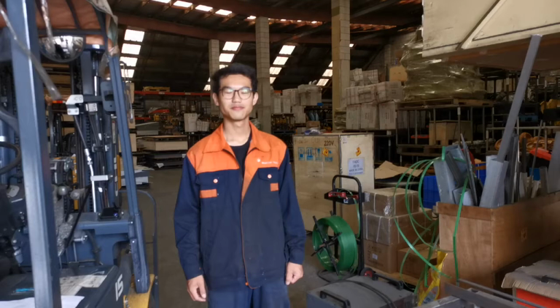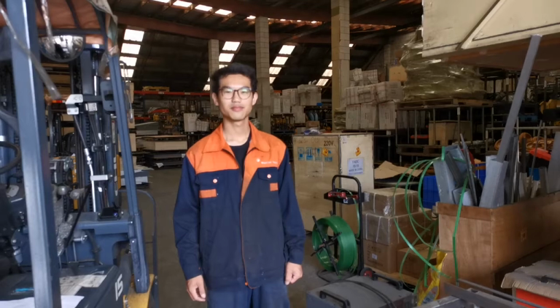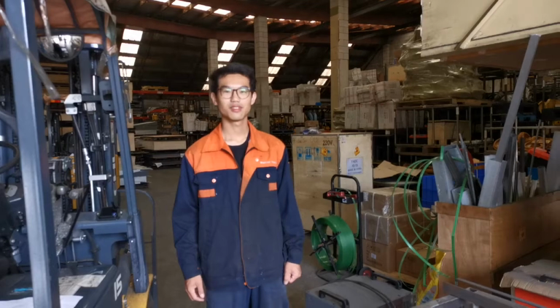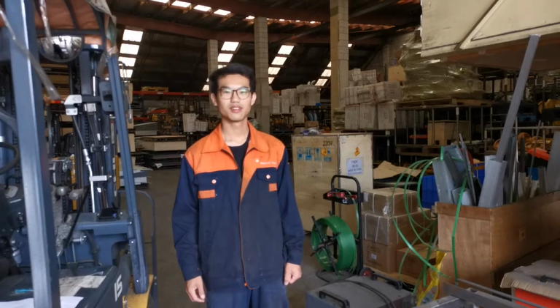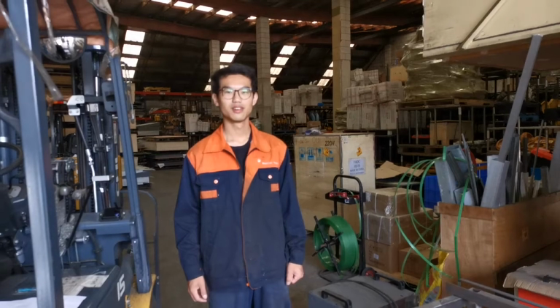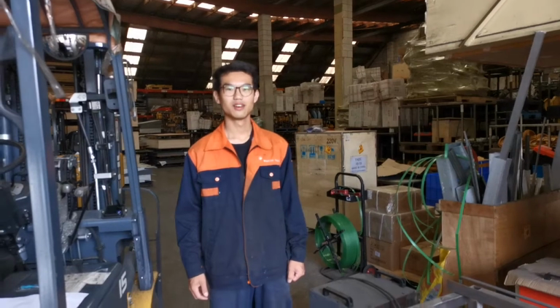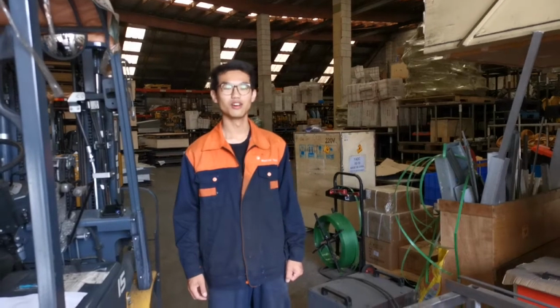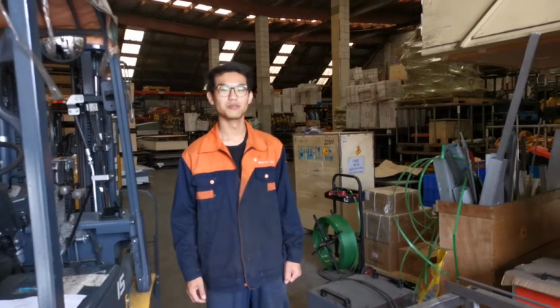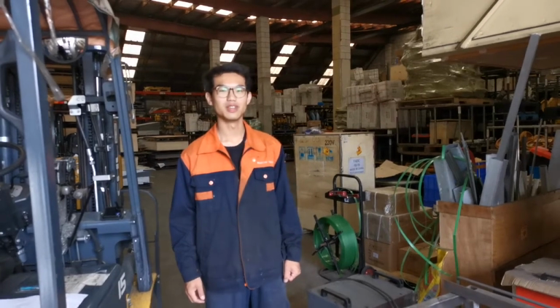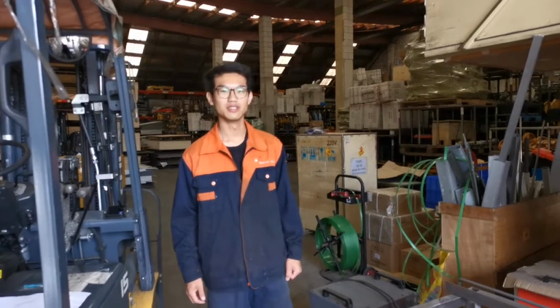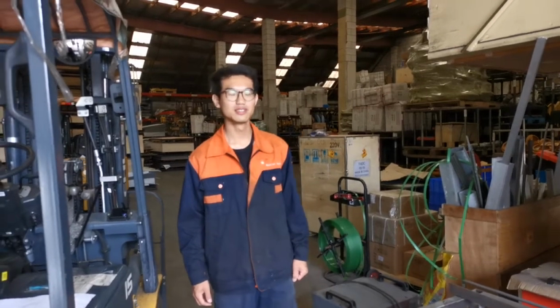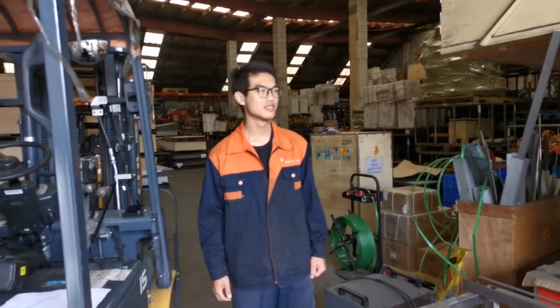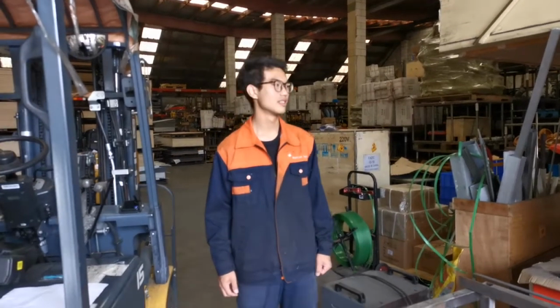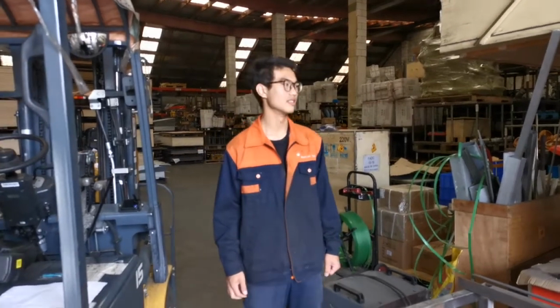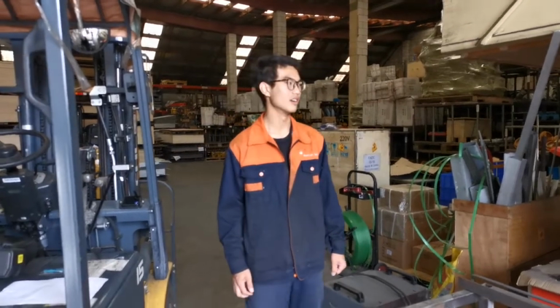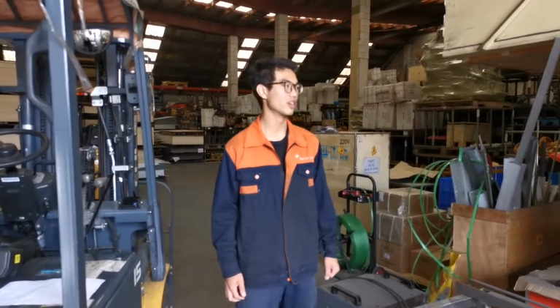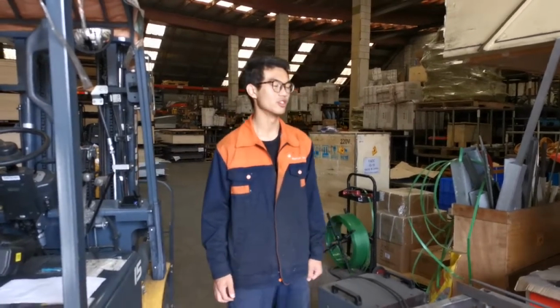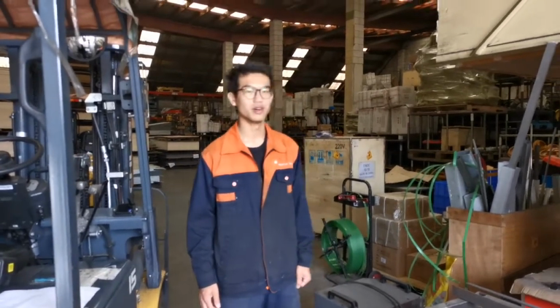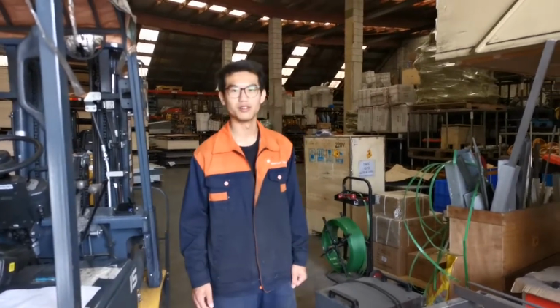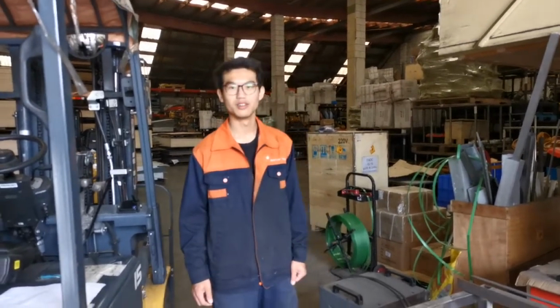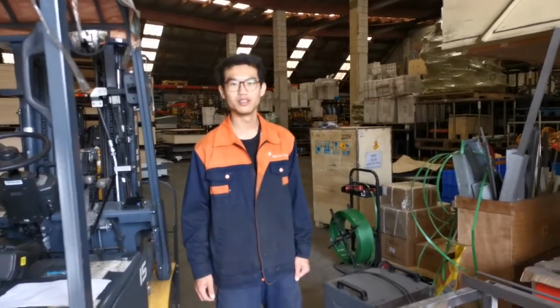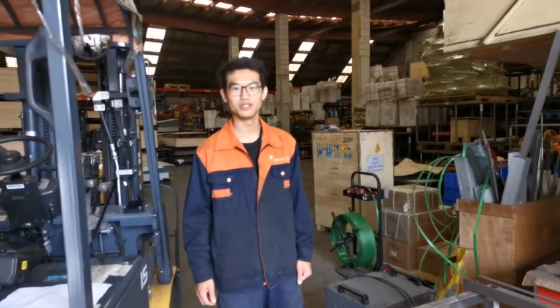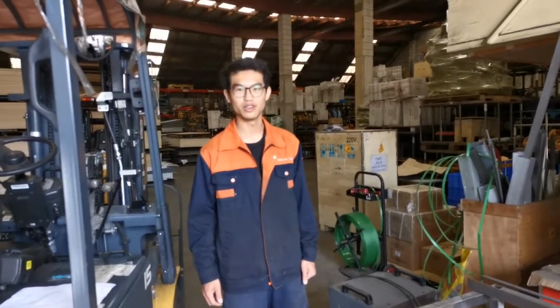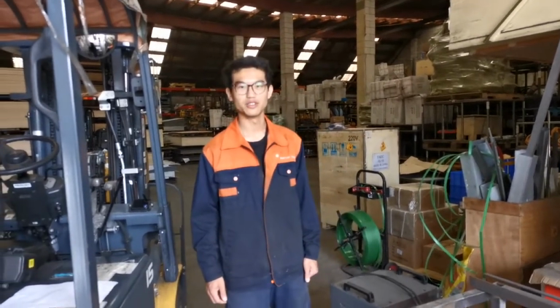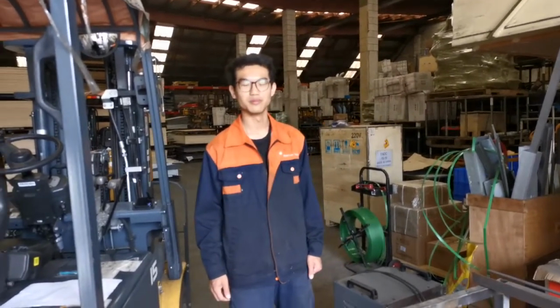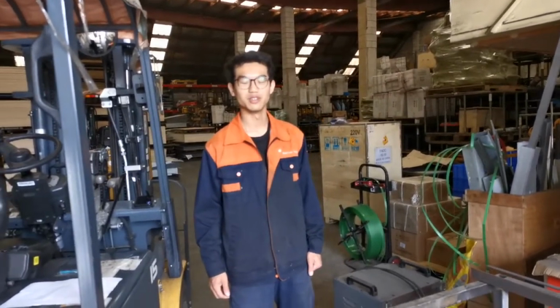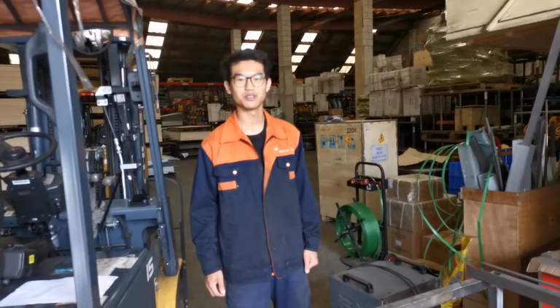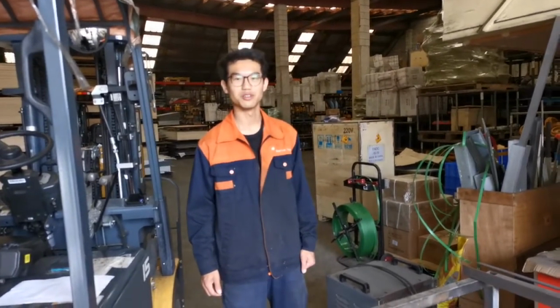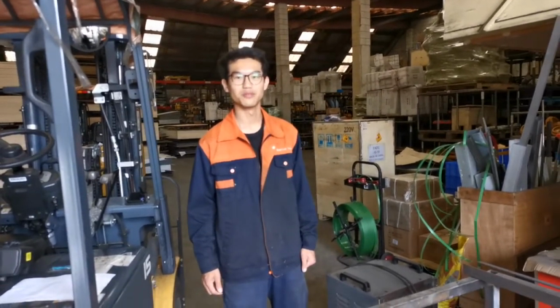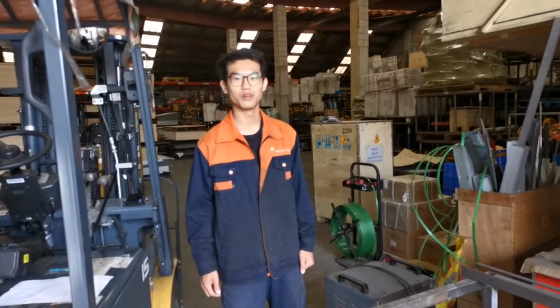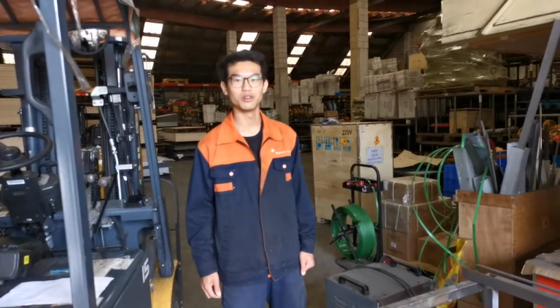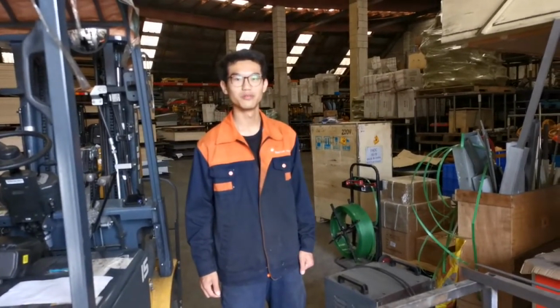Hello, I'm Dennis. Today I'll tell you about the charging of the electrical forklift.